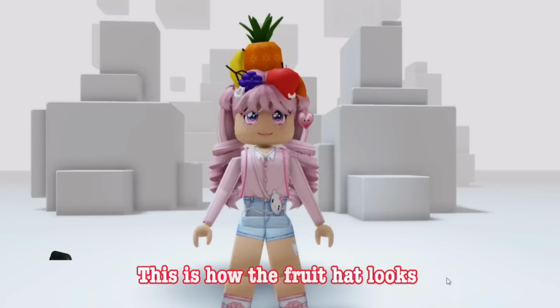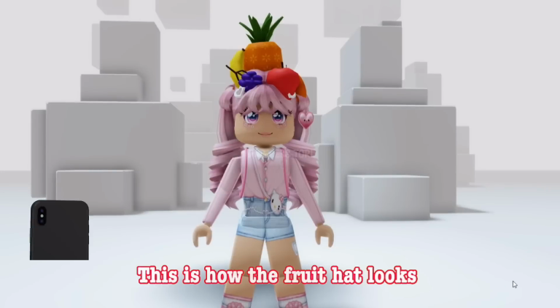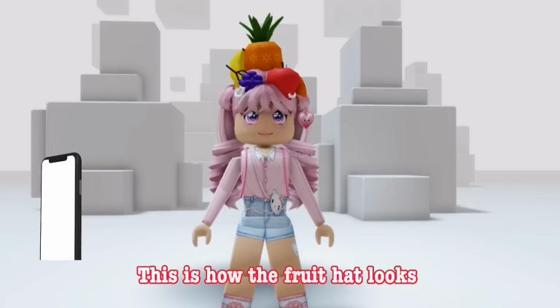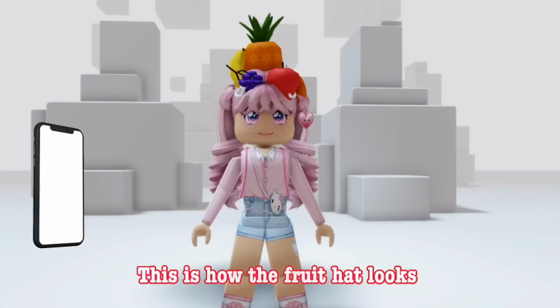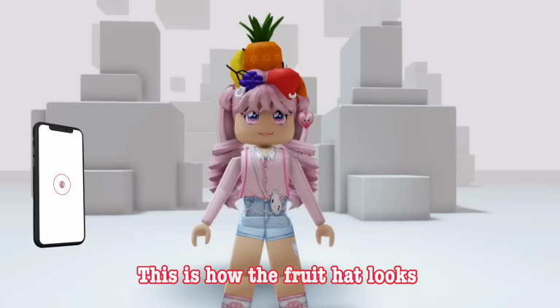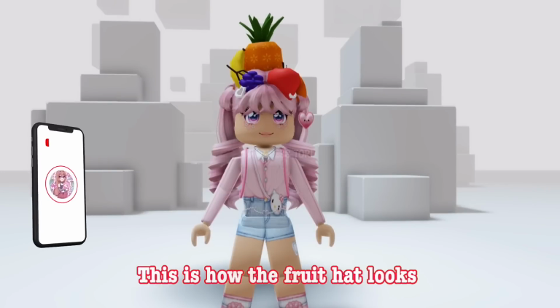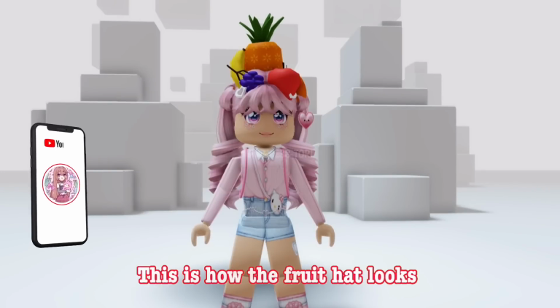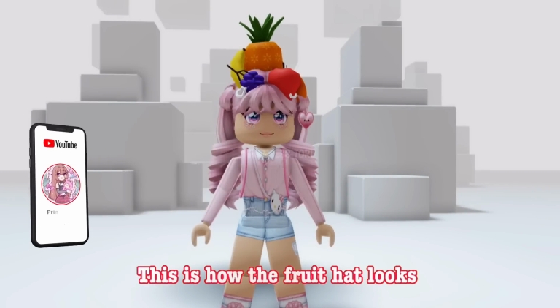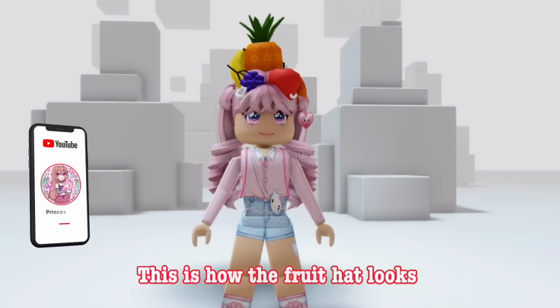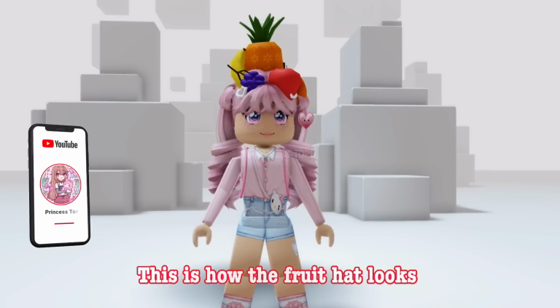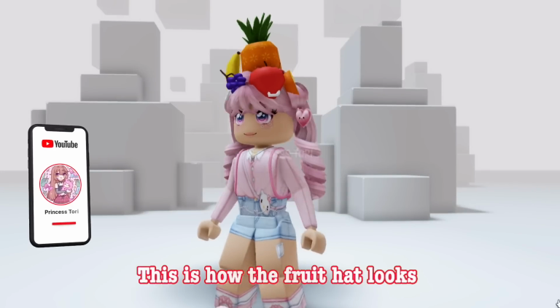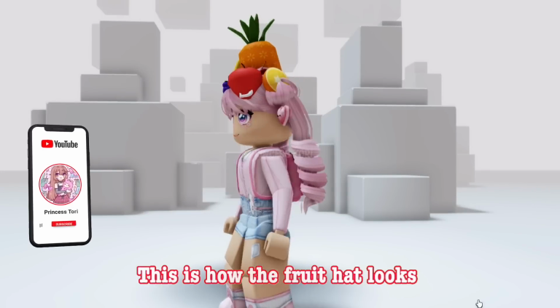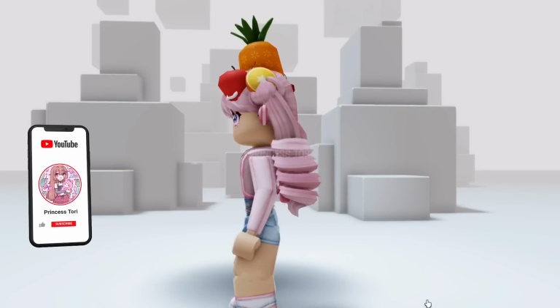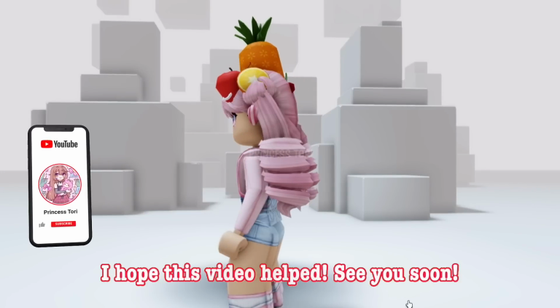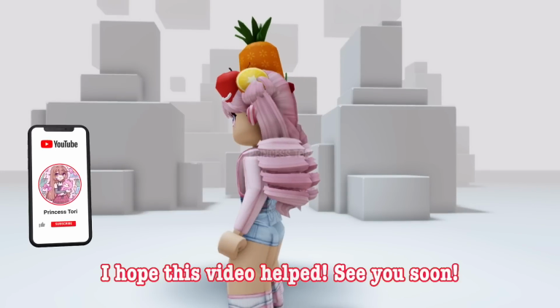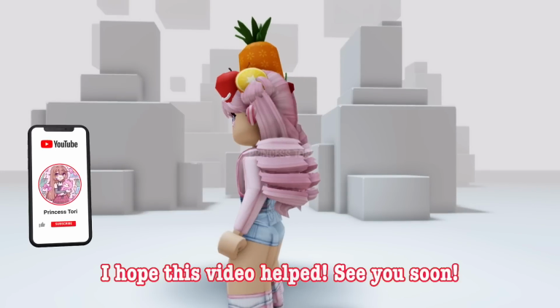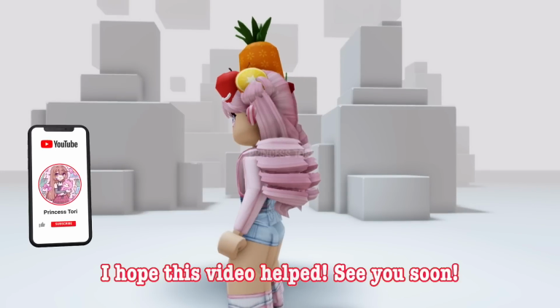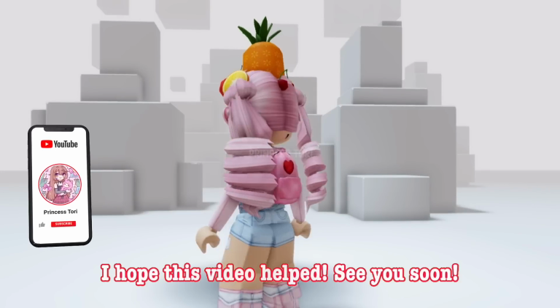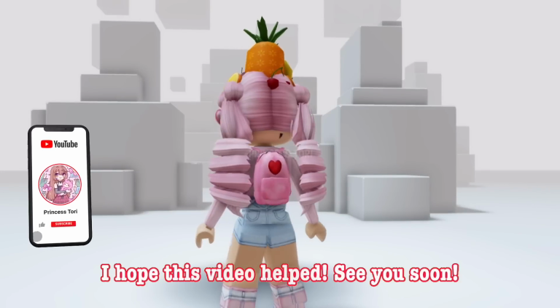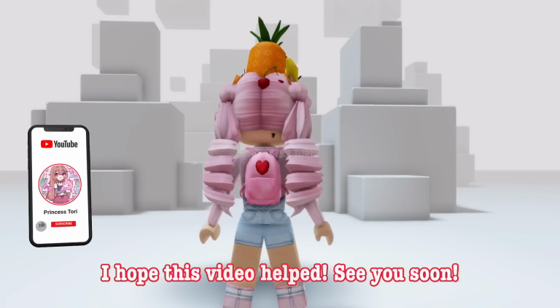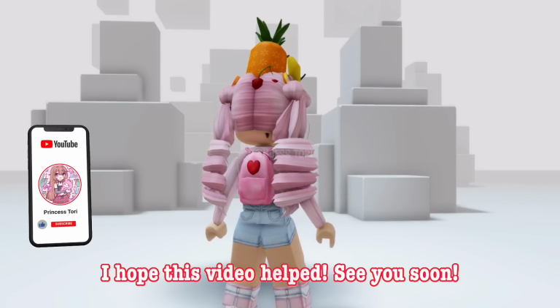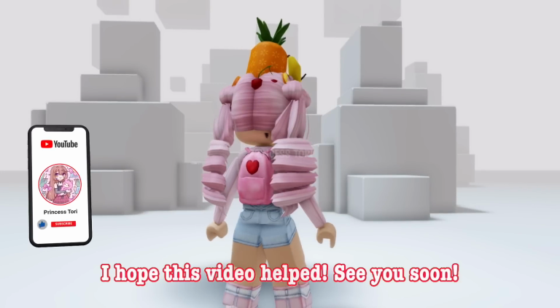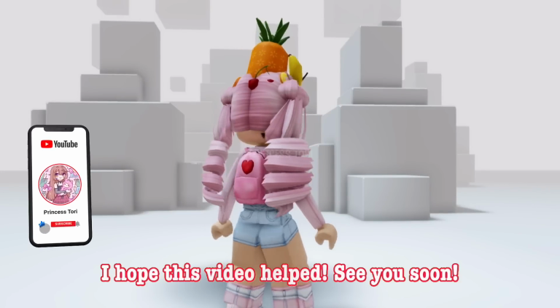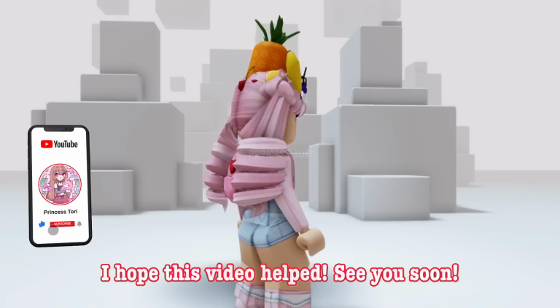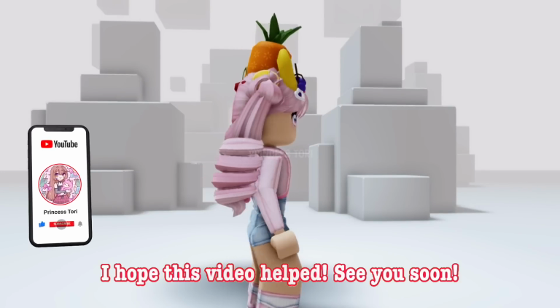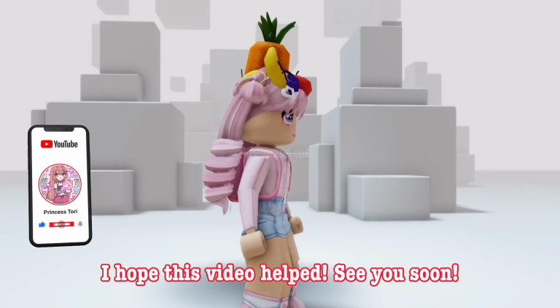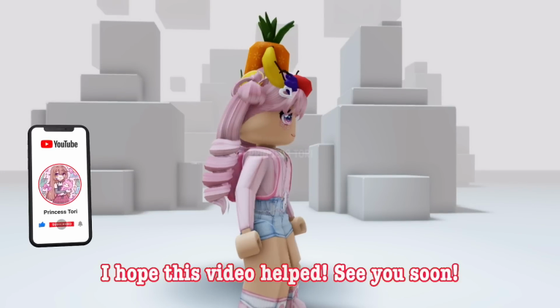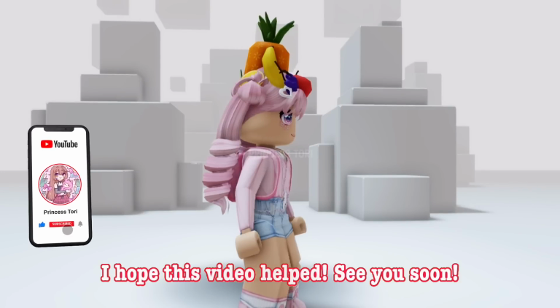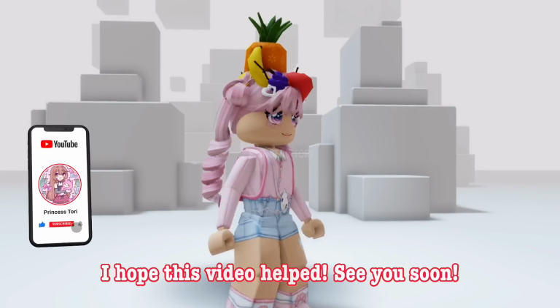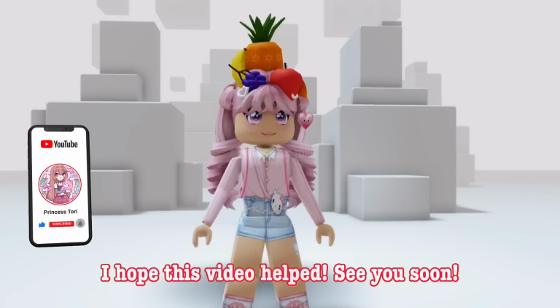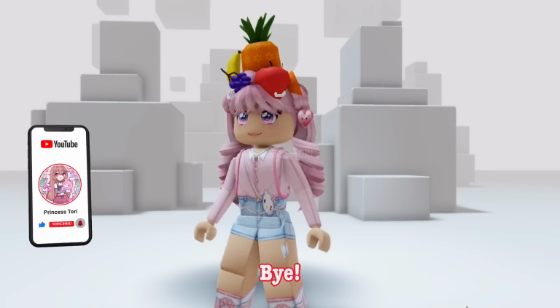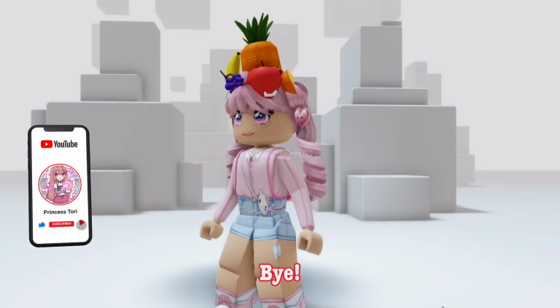This is how the fruit hat looks. I hope this video helped. See you soon. Bye.